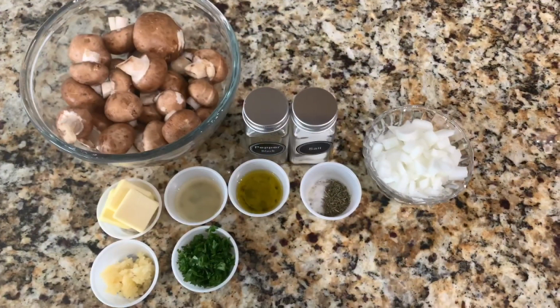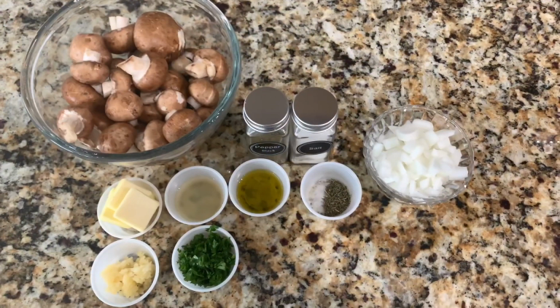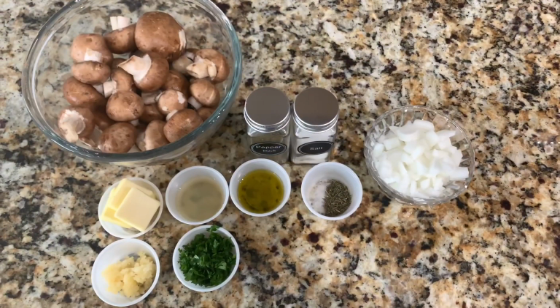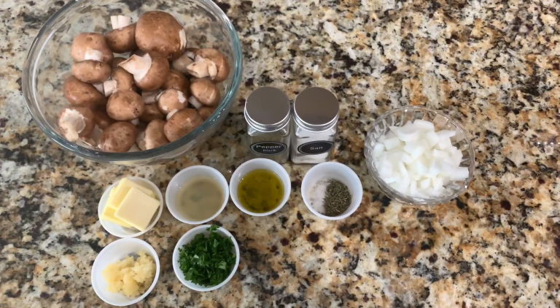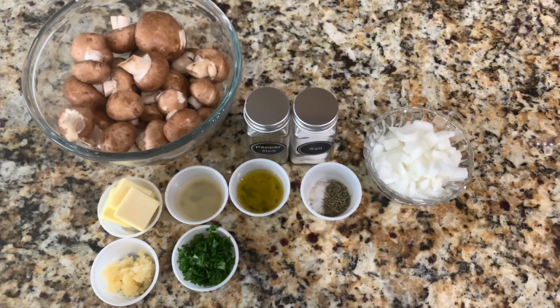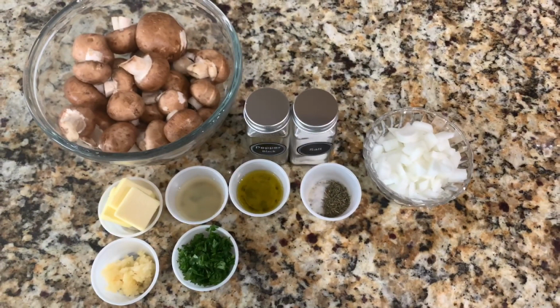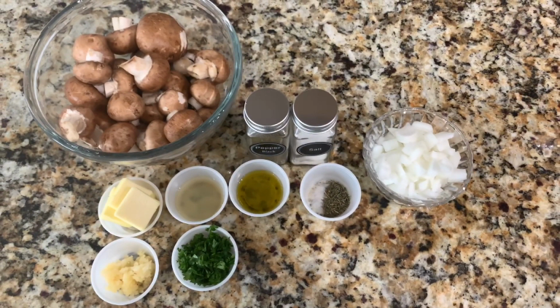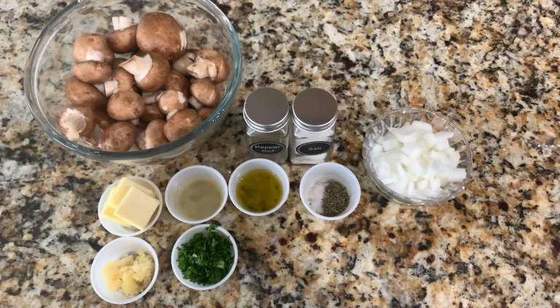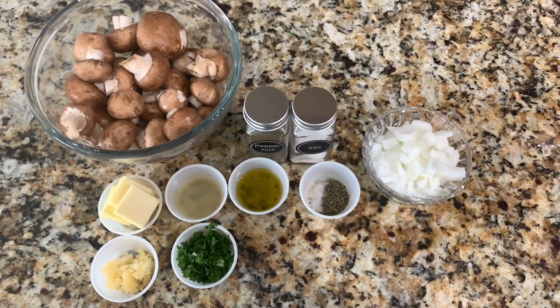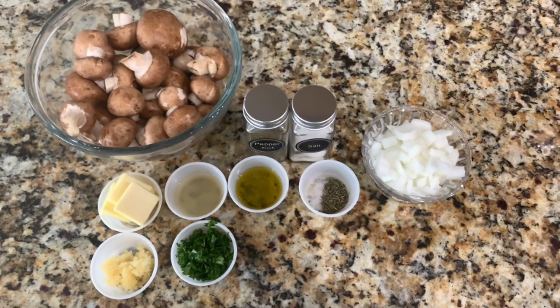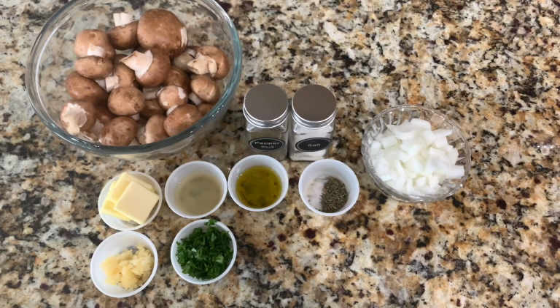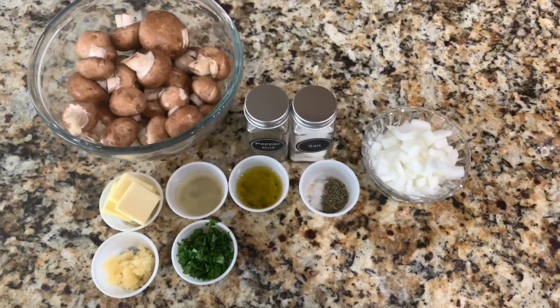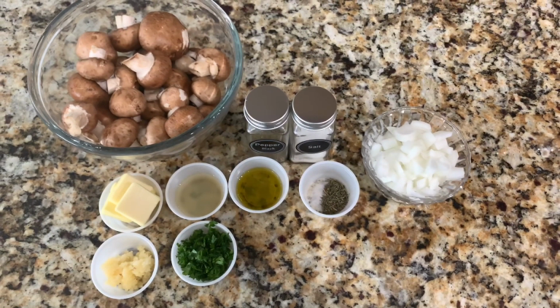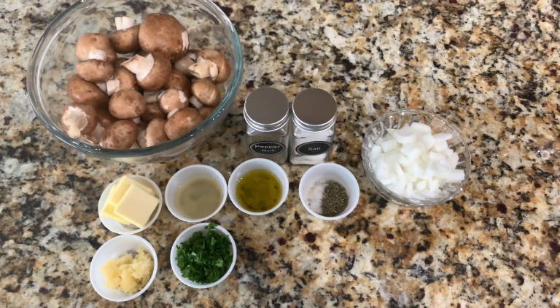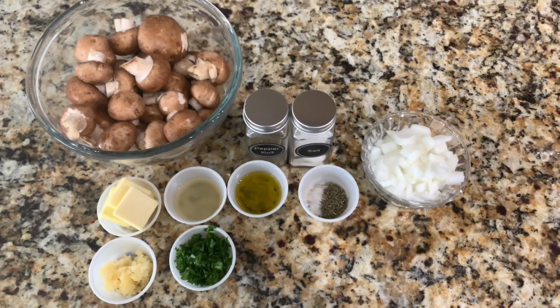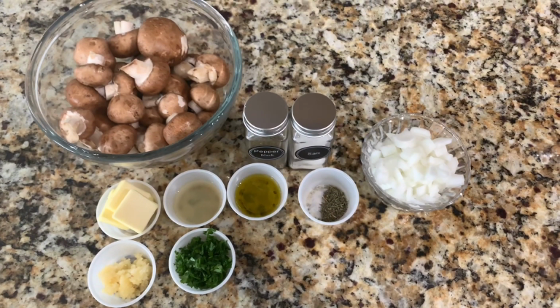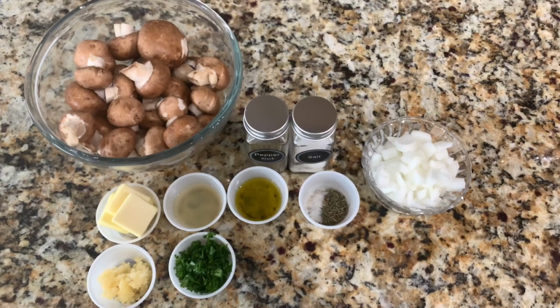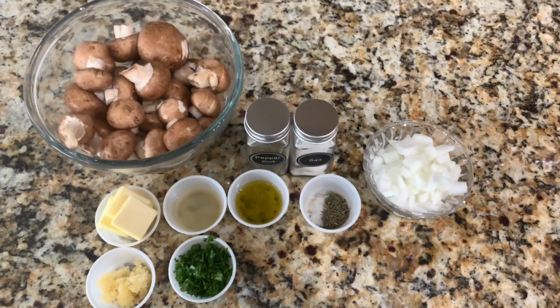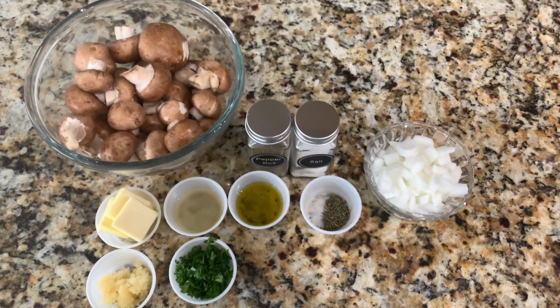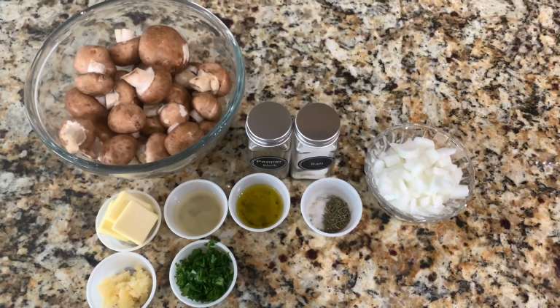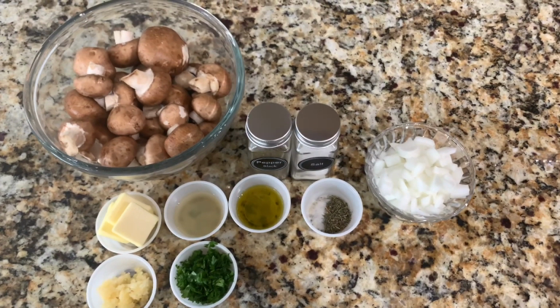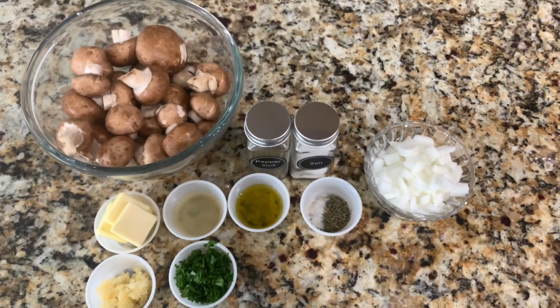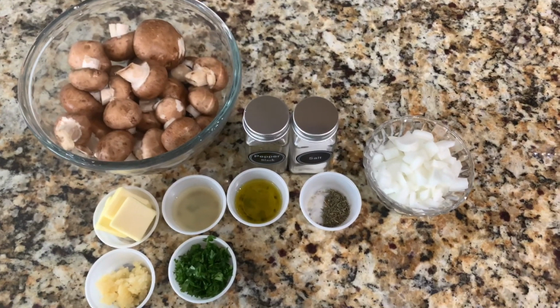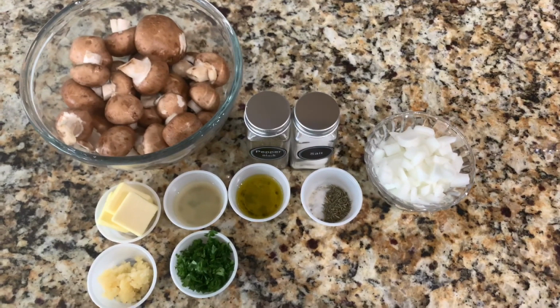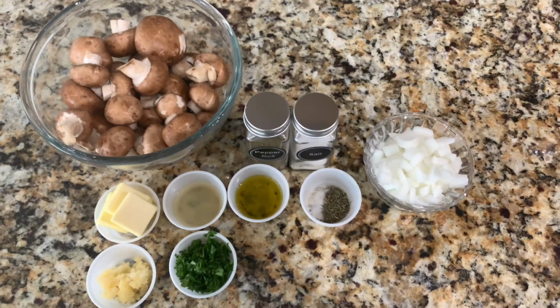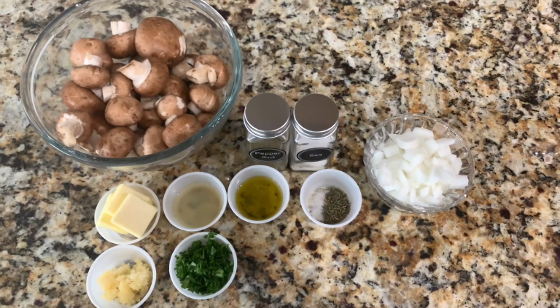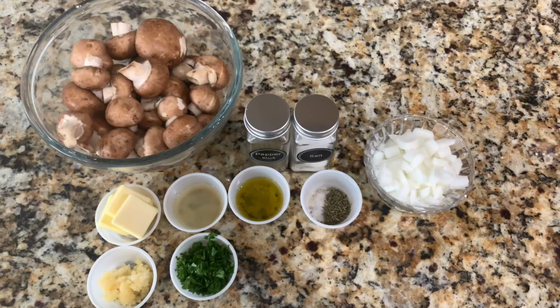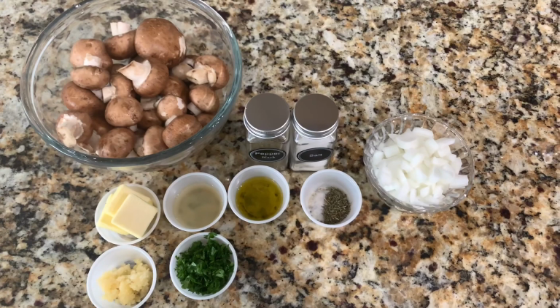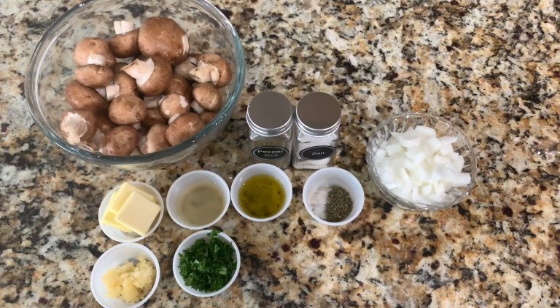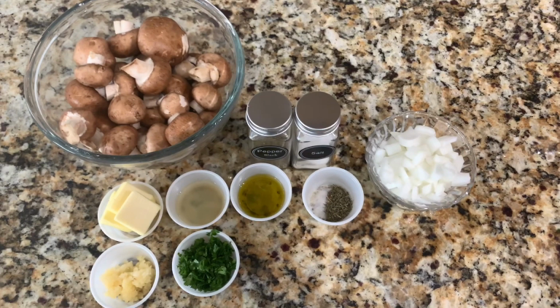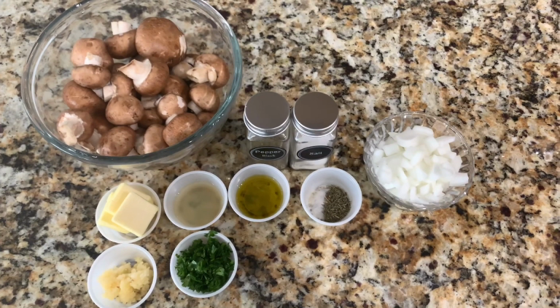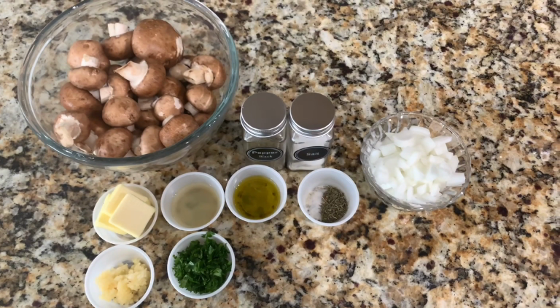Hello everyone, welcome back to Mama in the Kitchen. Today I'm going to be showing you how to make garlic mushrooms.